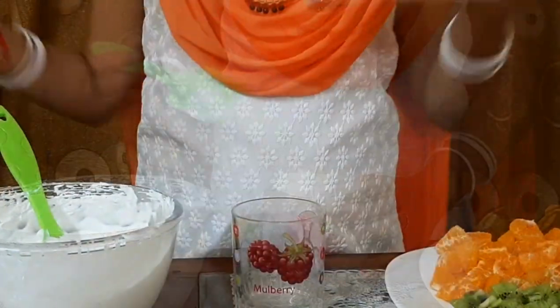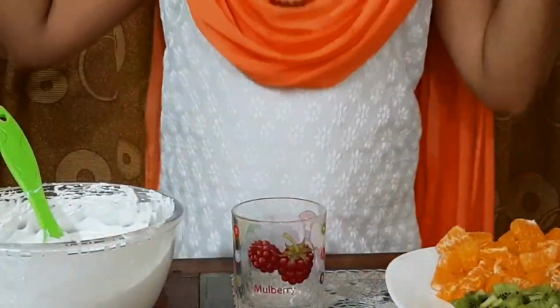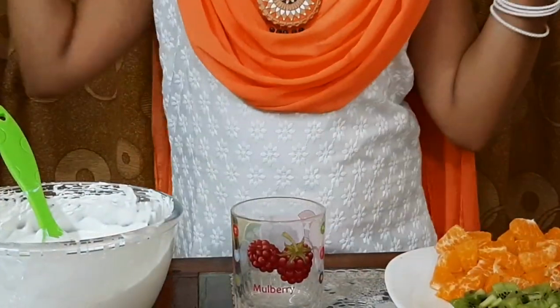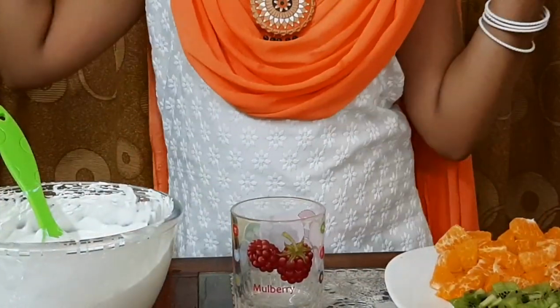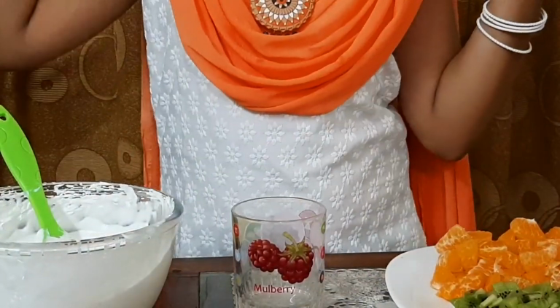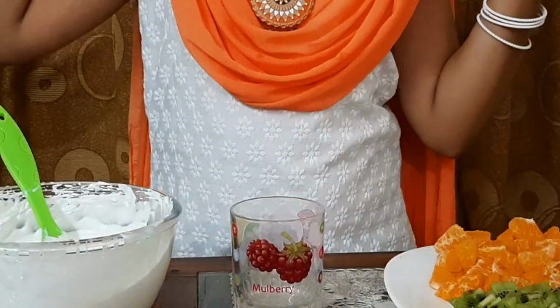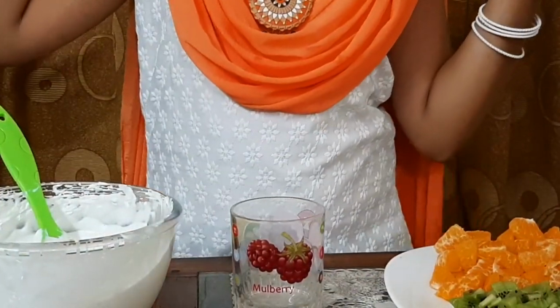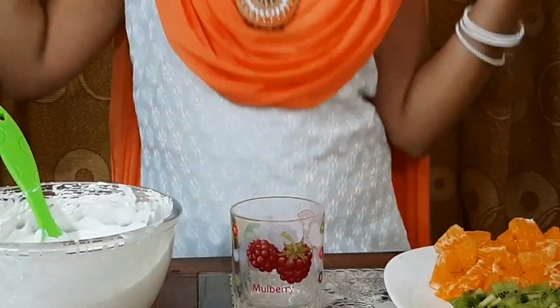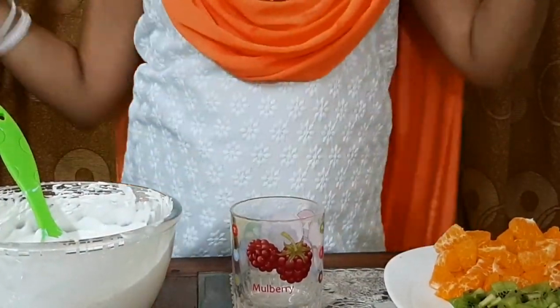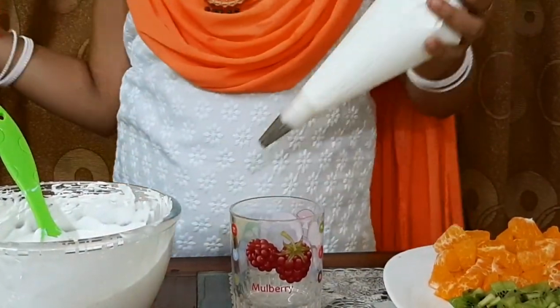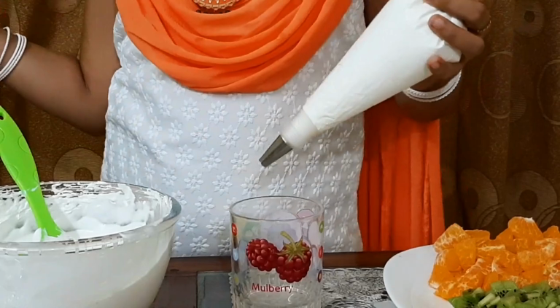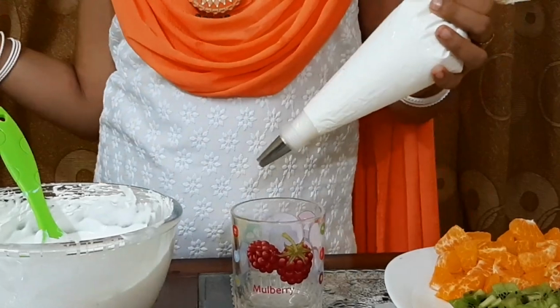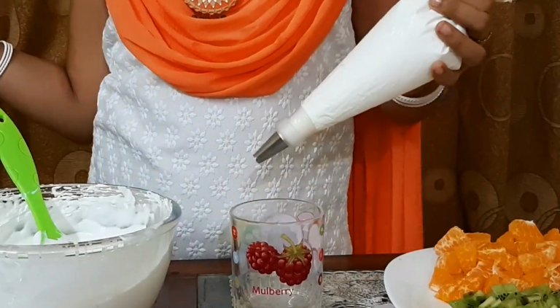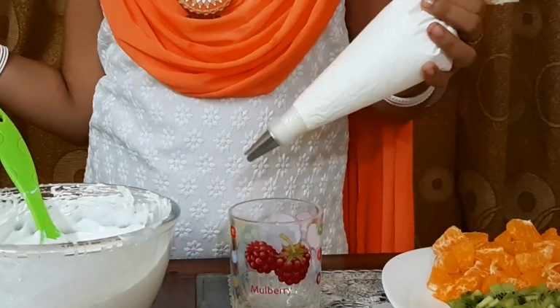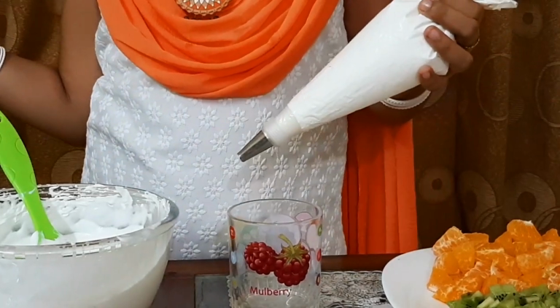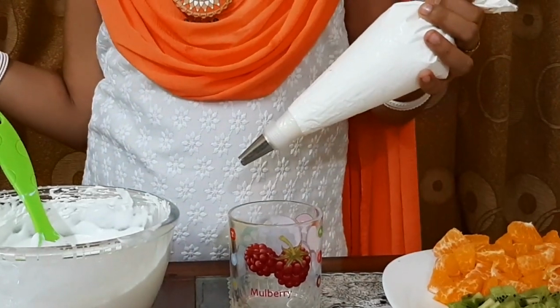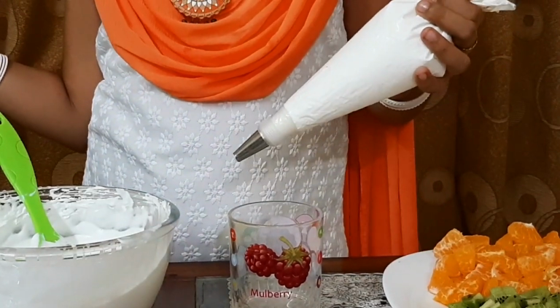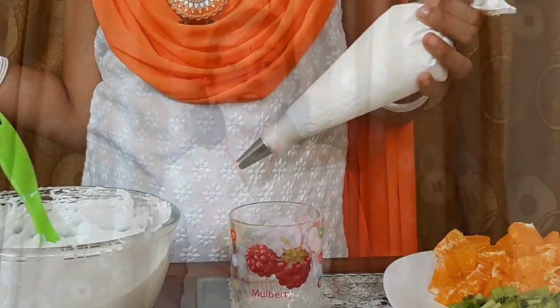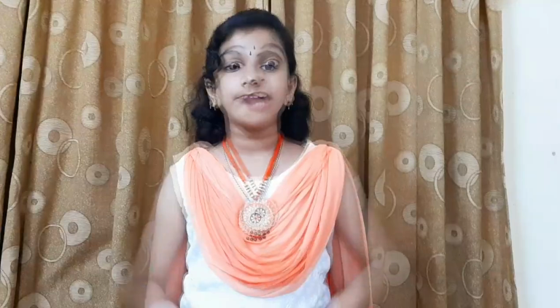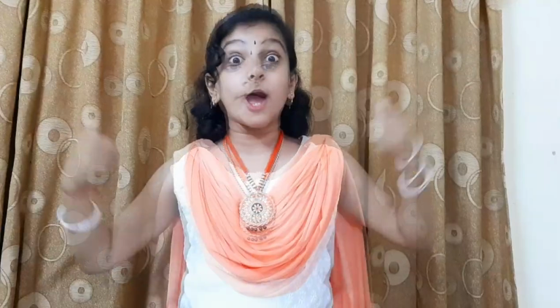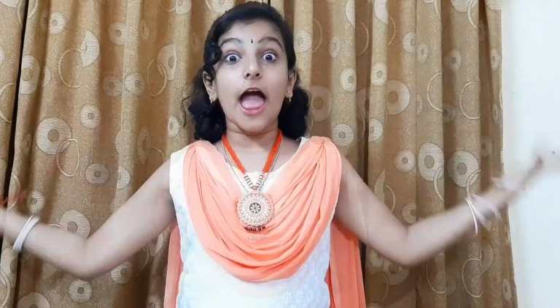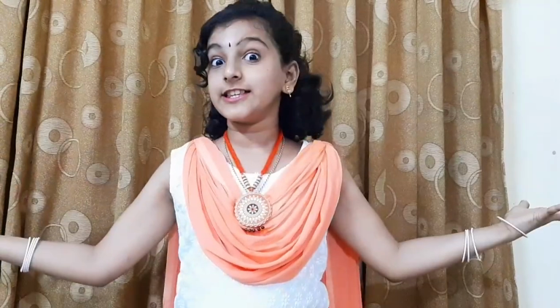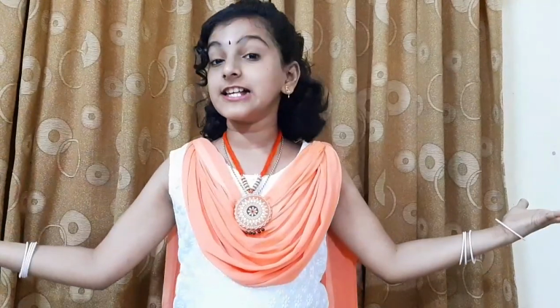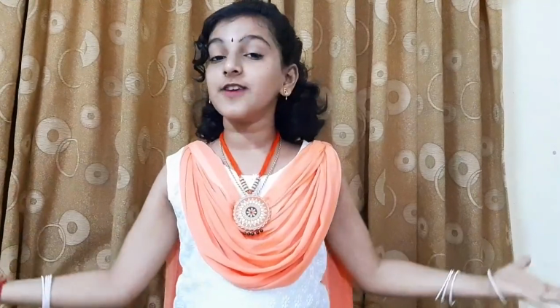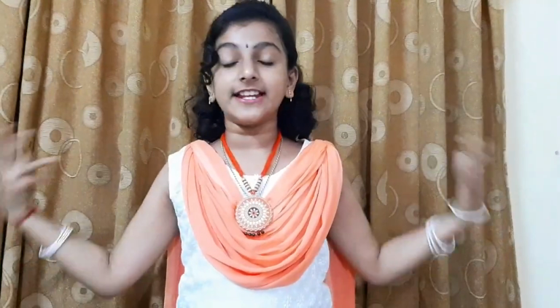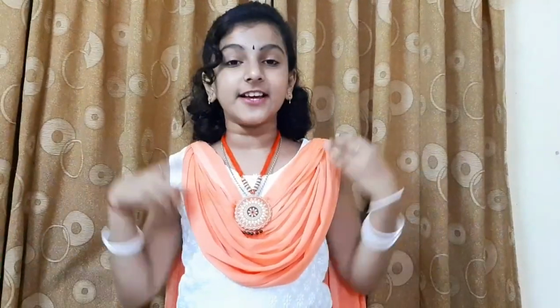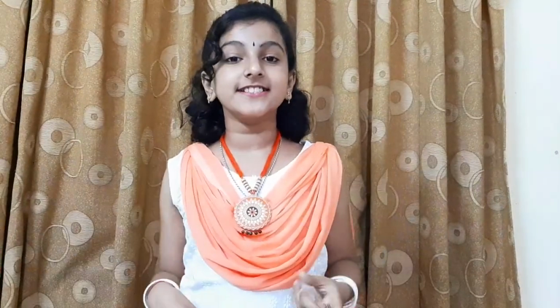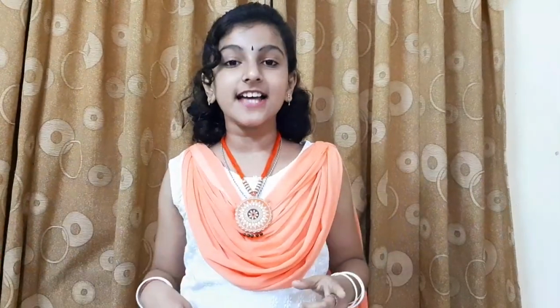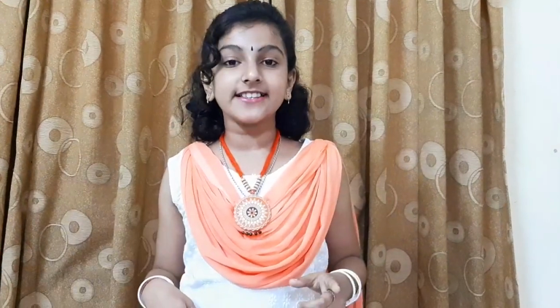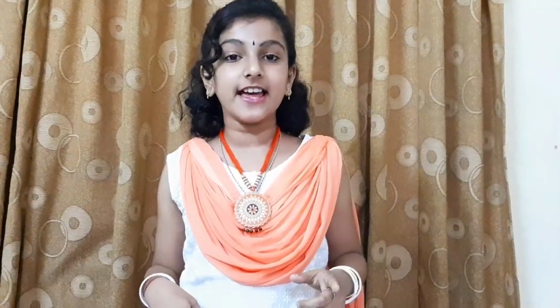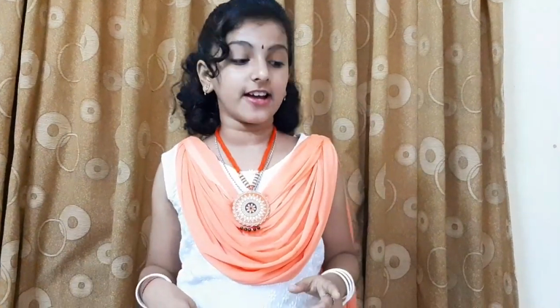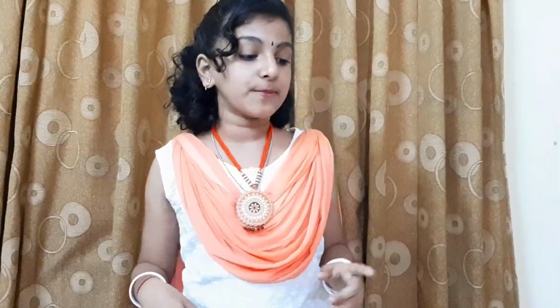Now let's transfer it into the piping bag. Now the piping bag is also ready. Now everything is ready, let's start to layer now.